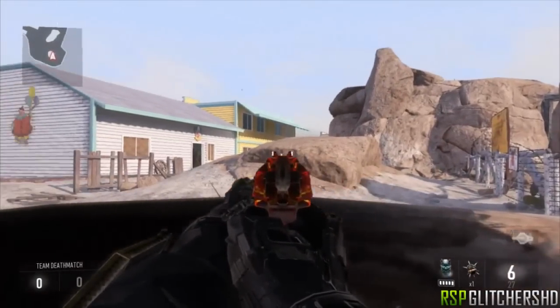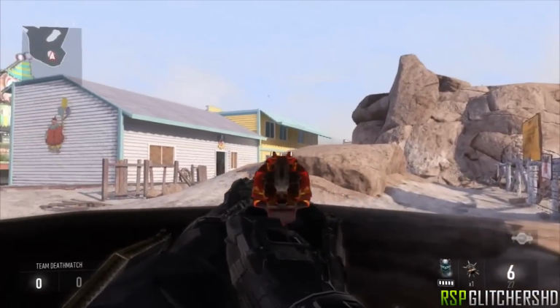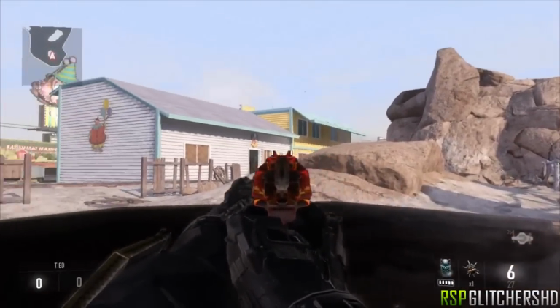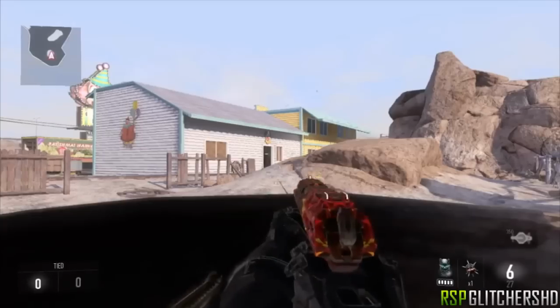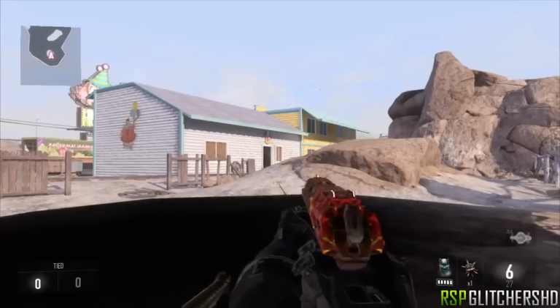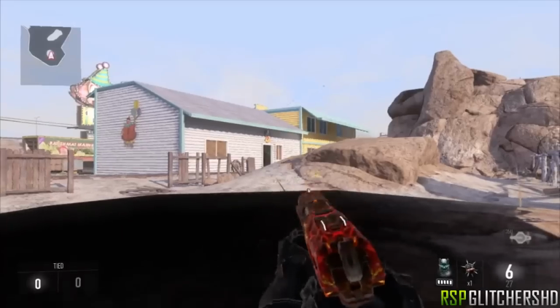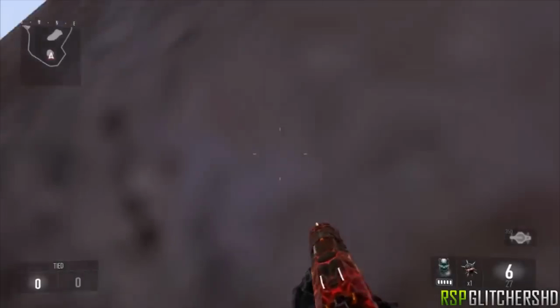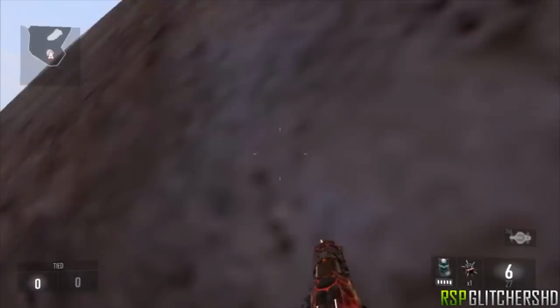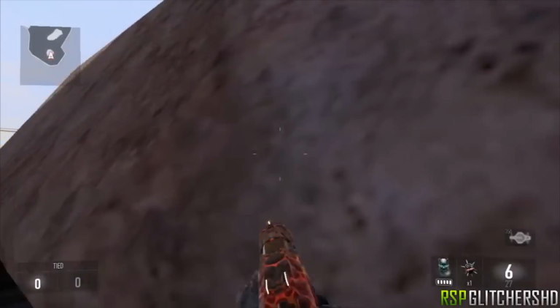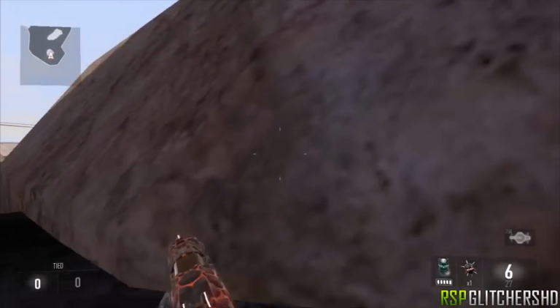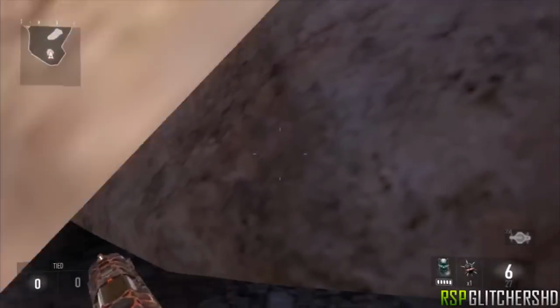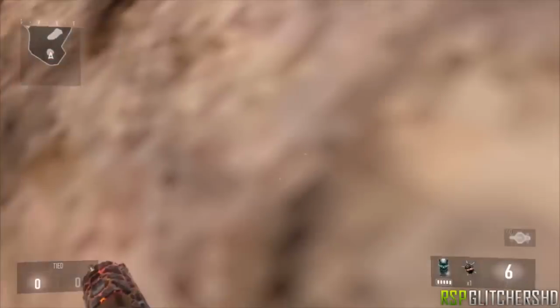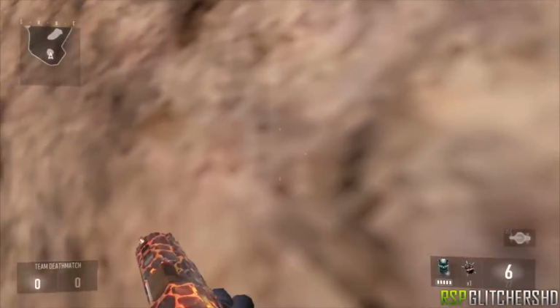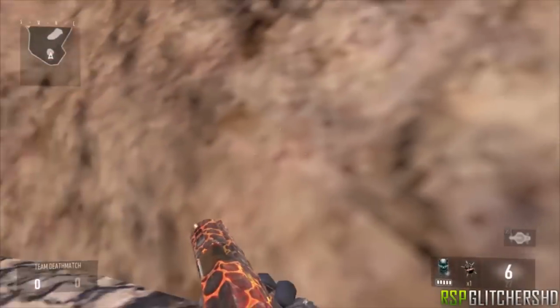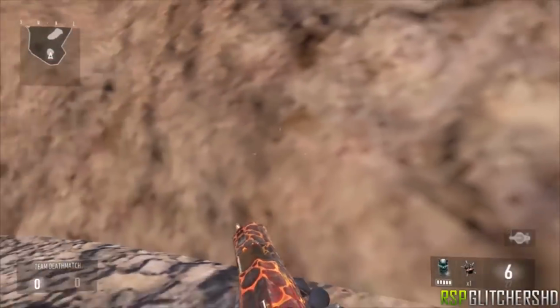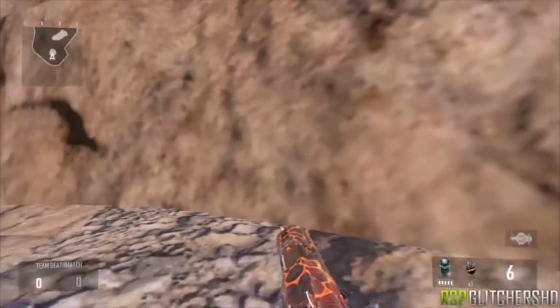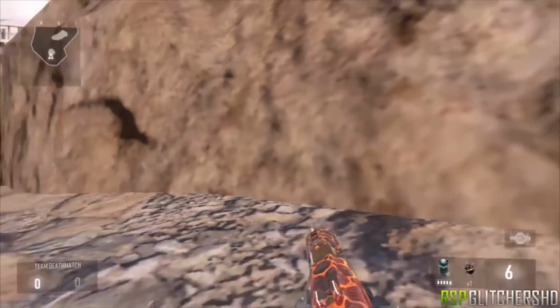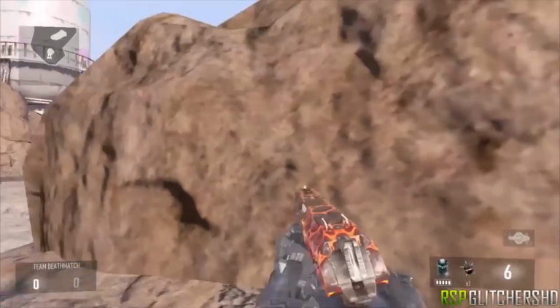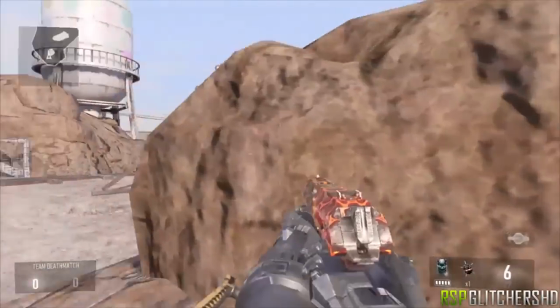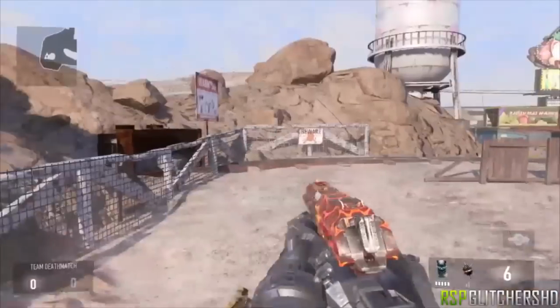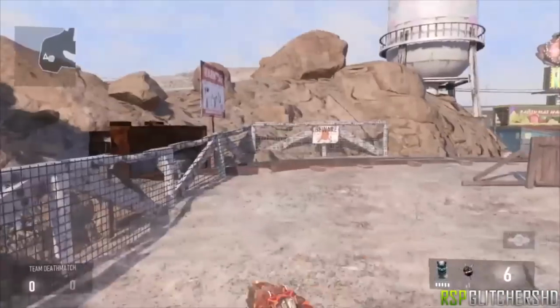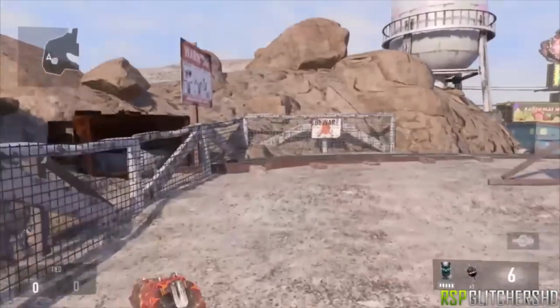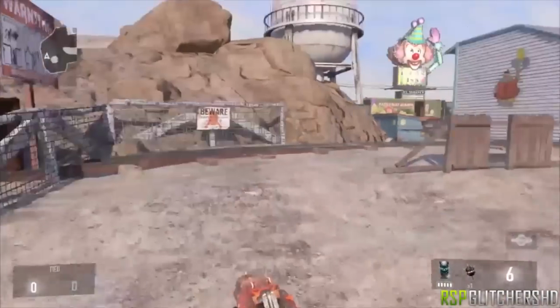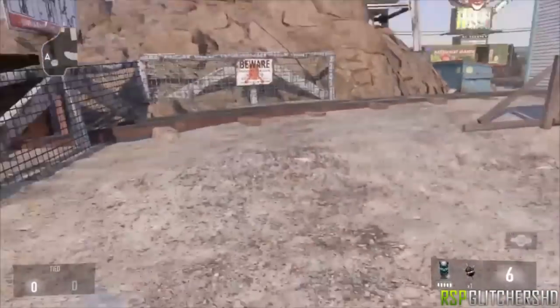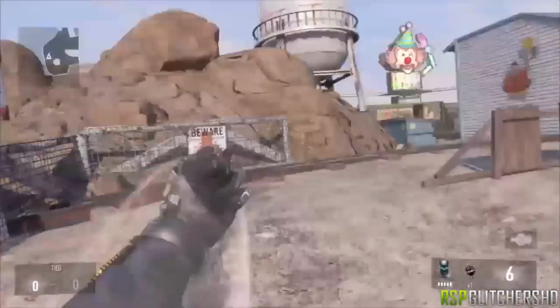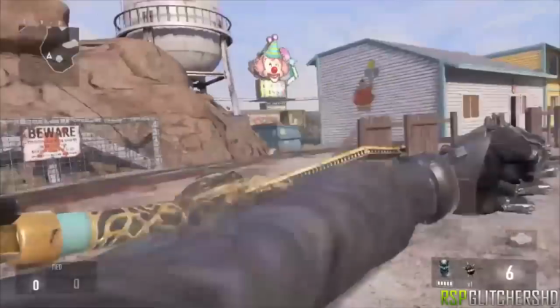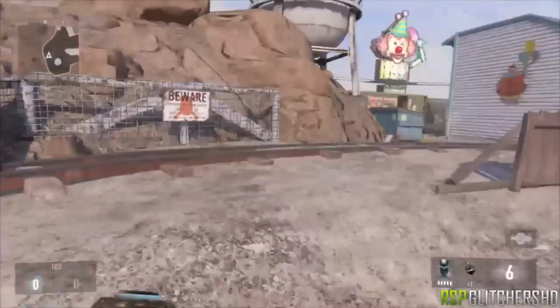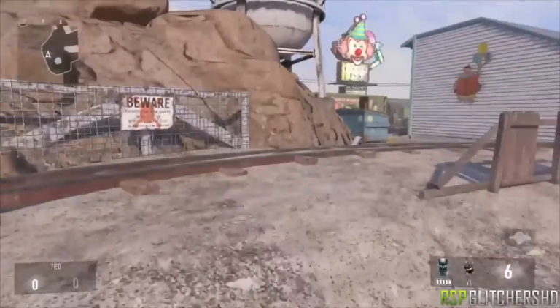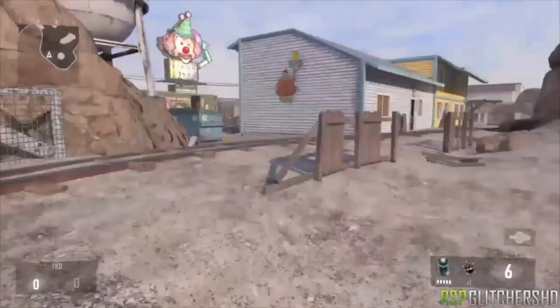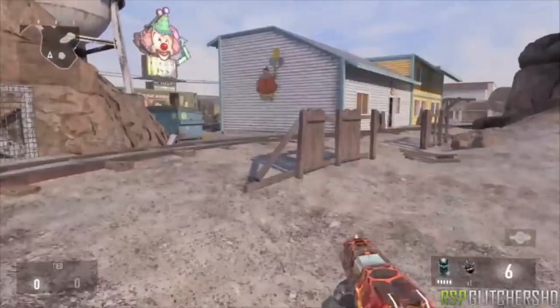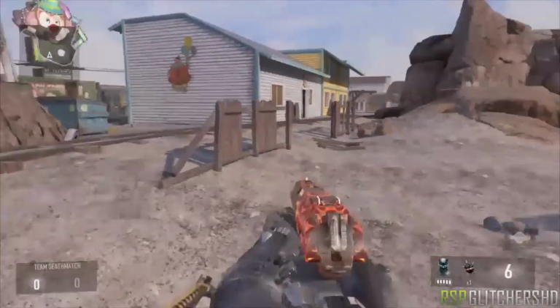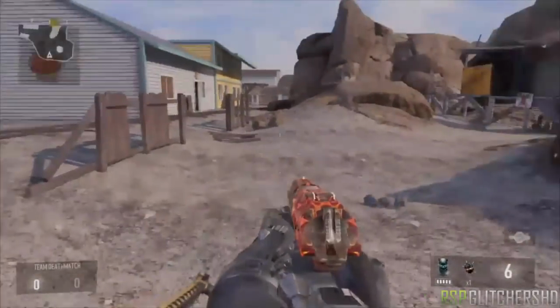This is just a quick video. I hope you guys did enjoy this very easy walk-in wall breach. I'll see you guys in the next video — peace.